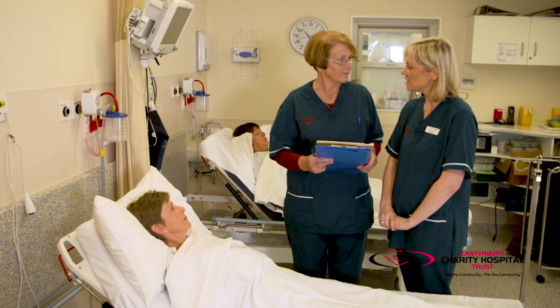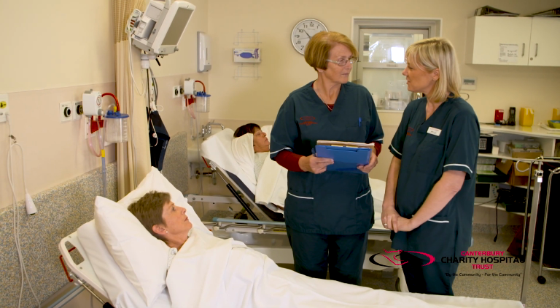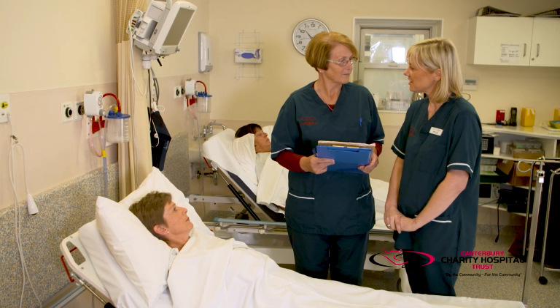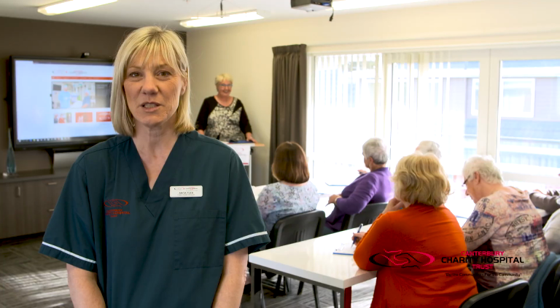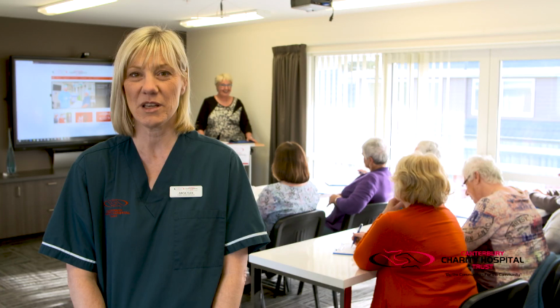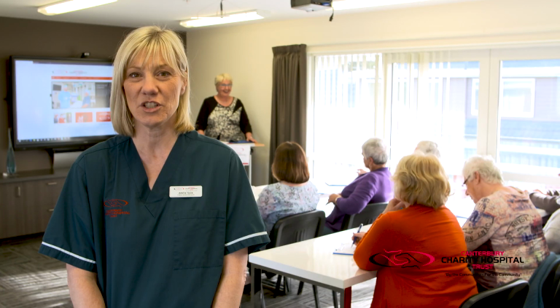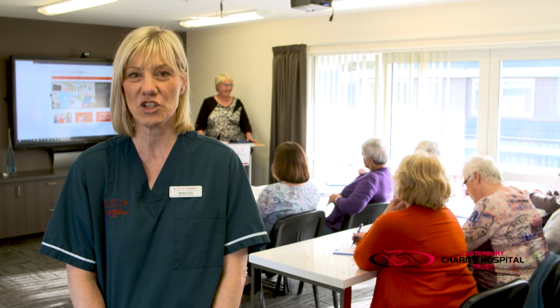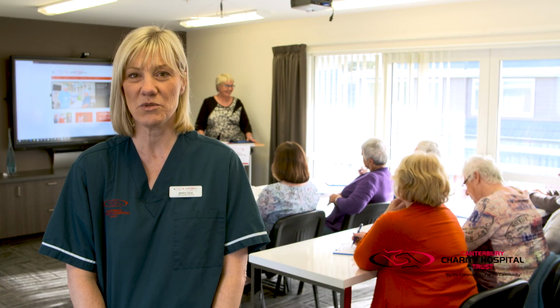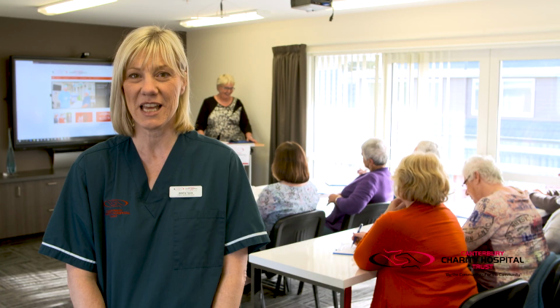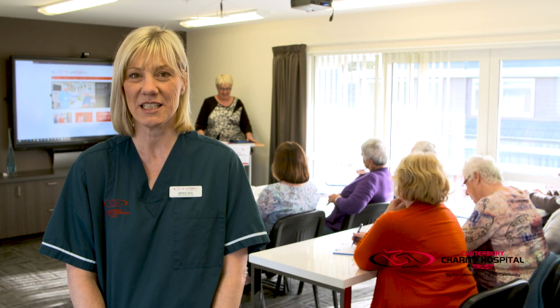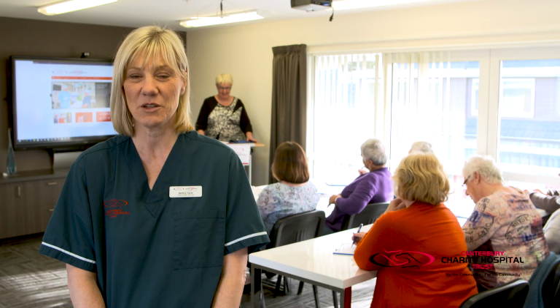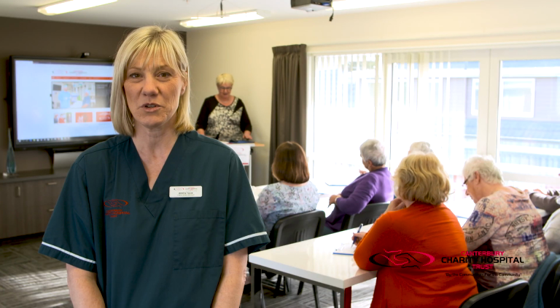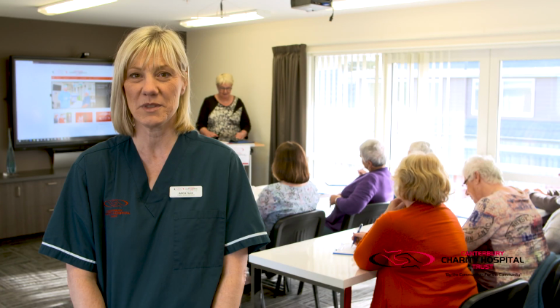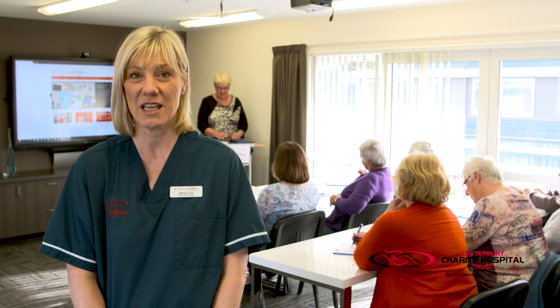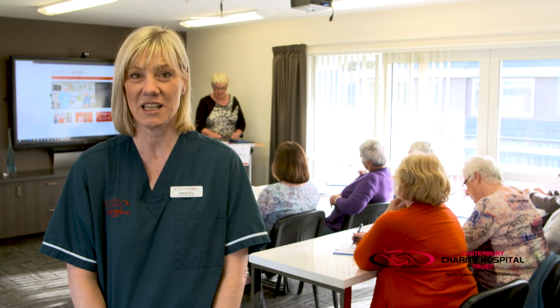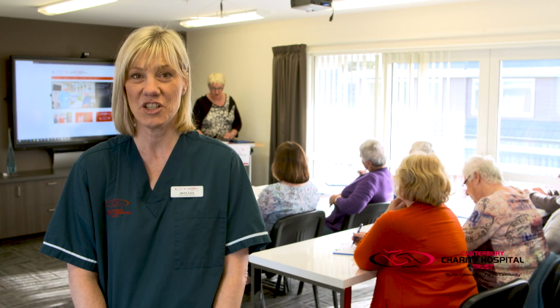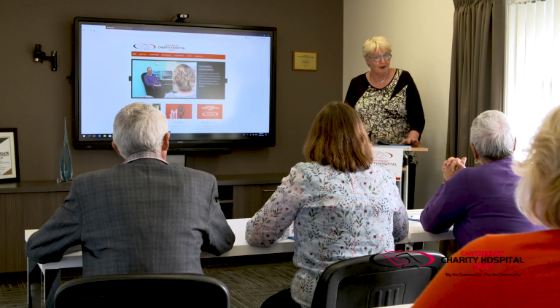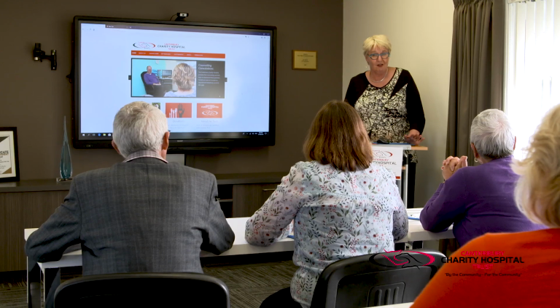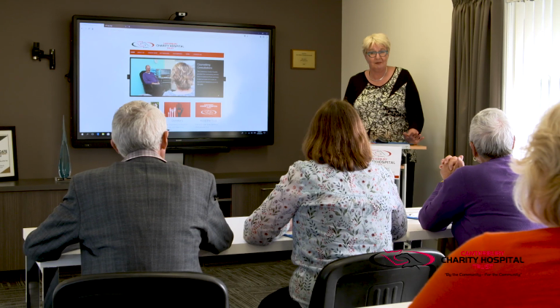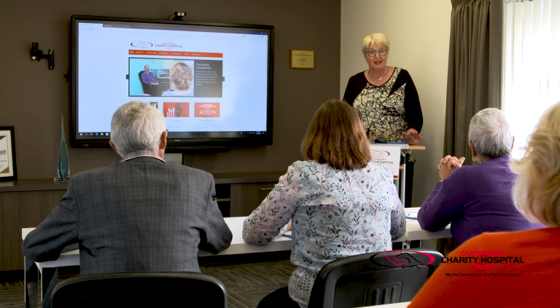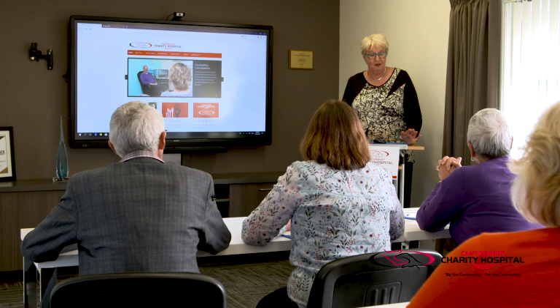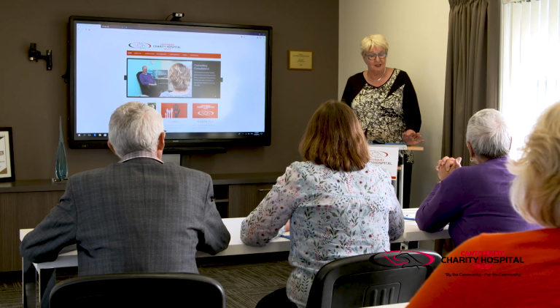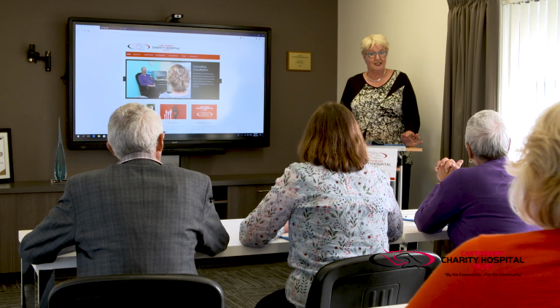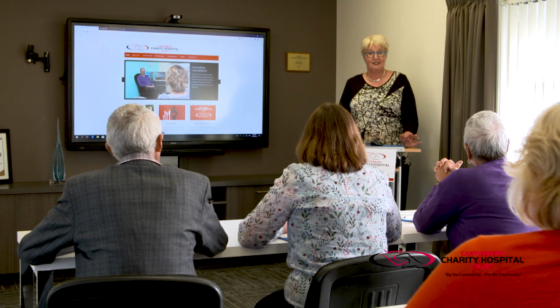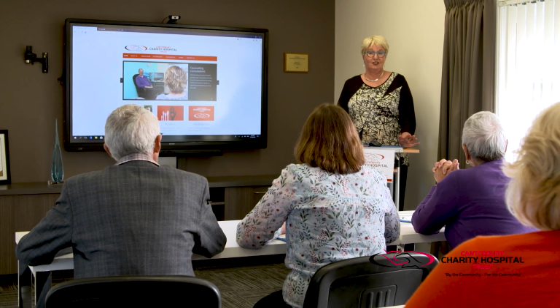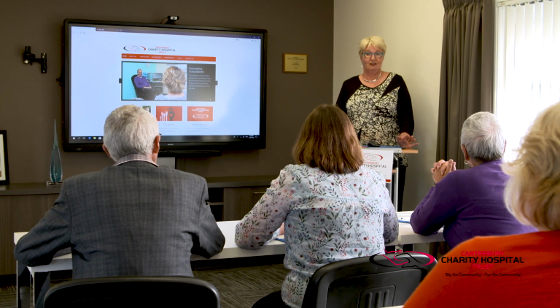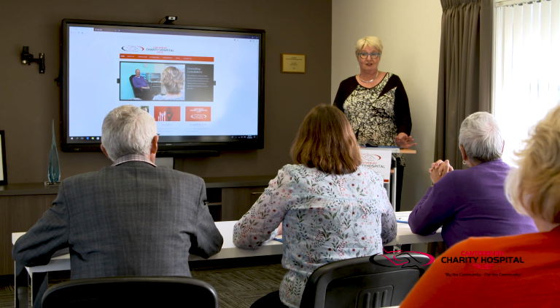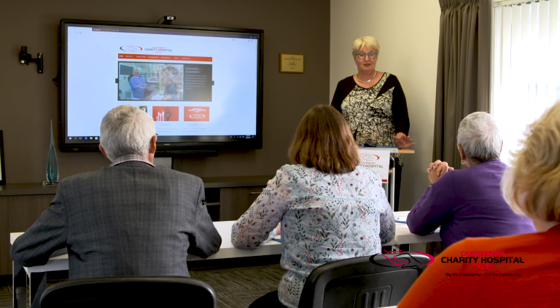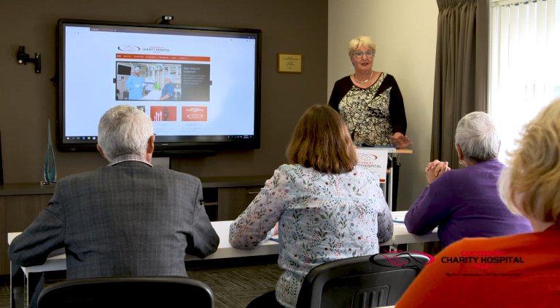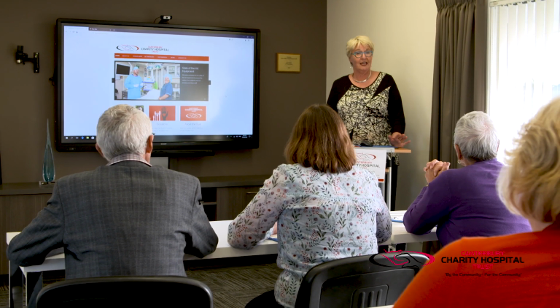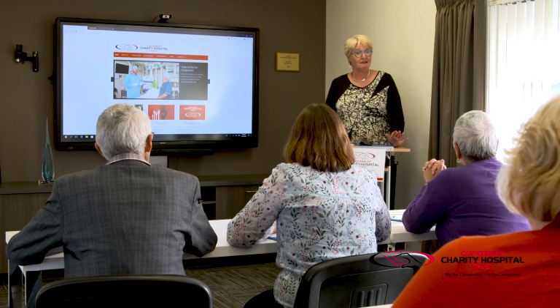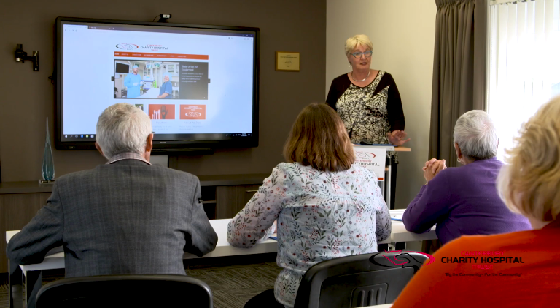Upstairs we have additional counselling rooms and an education room linked by video to our theatre.